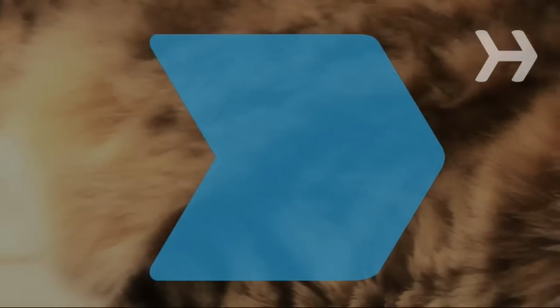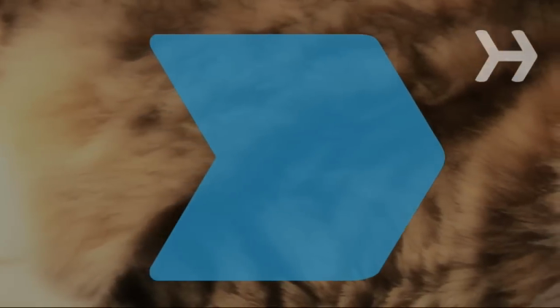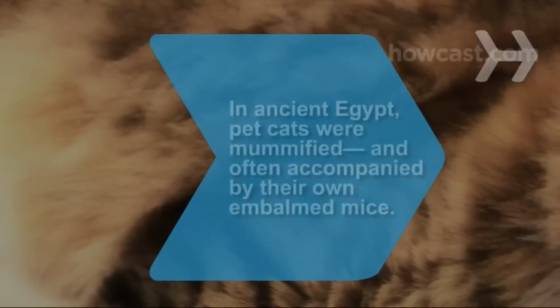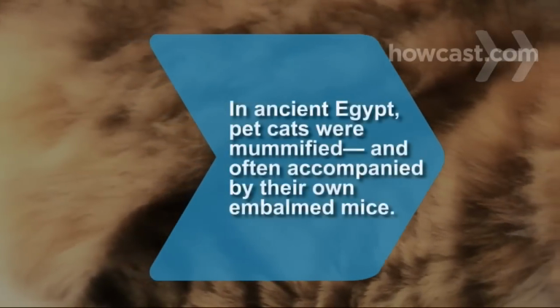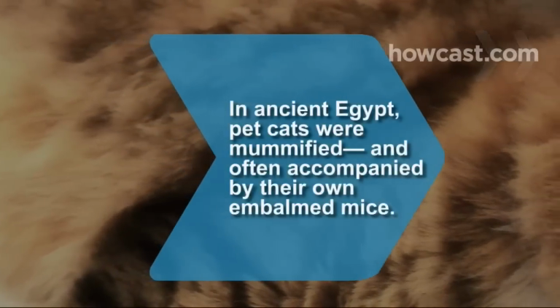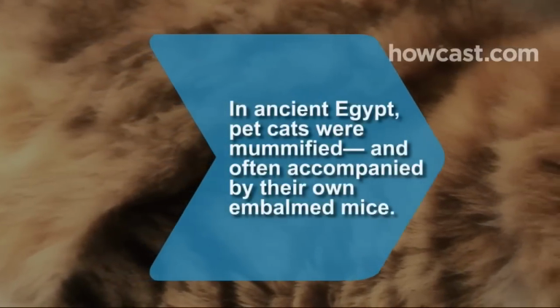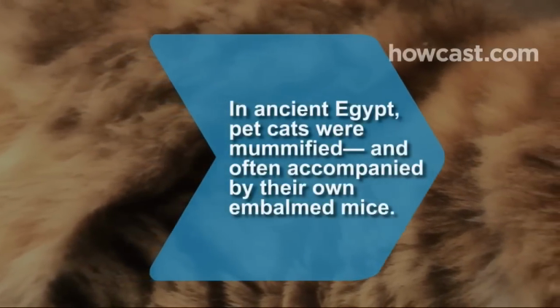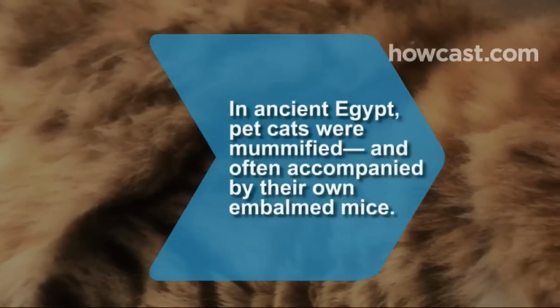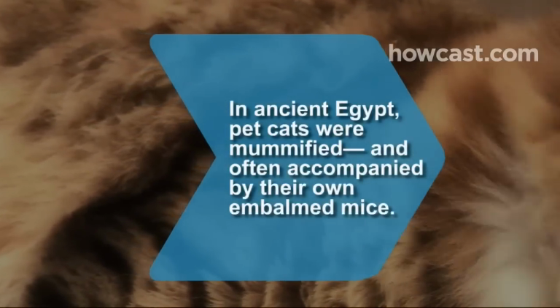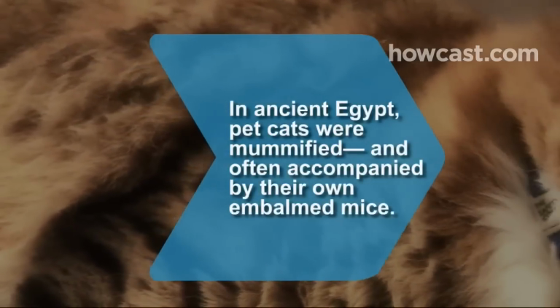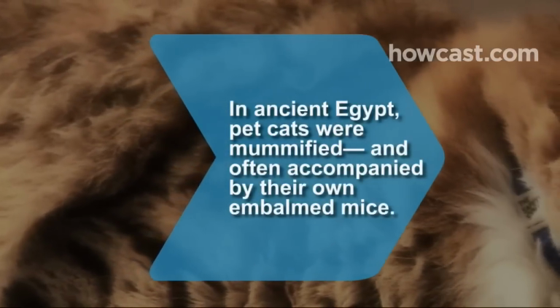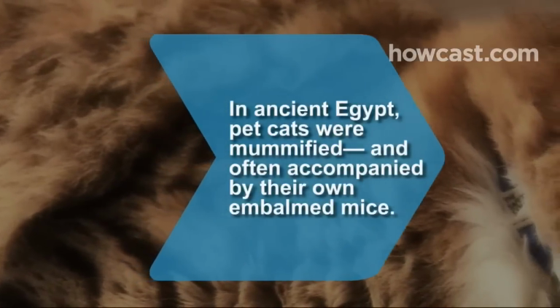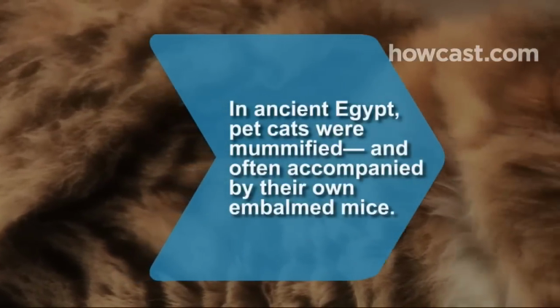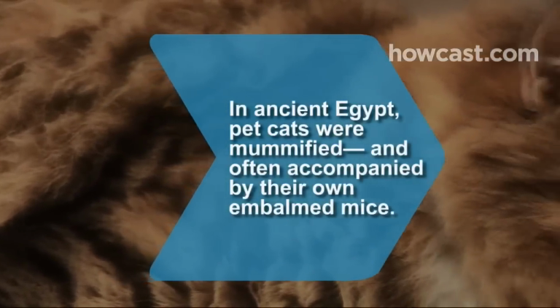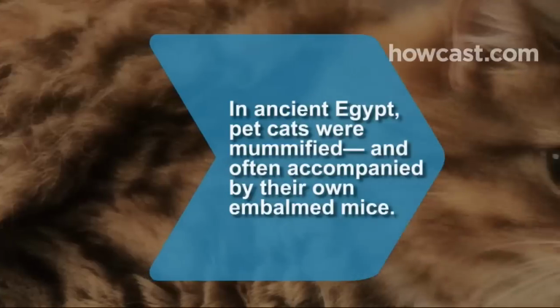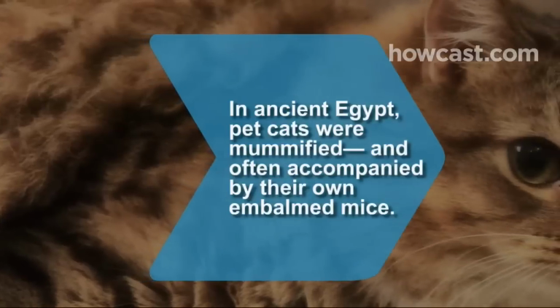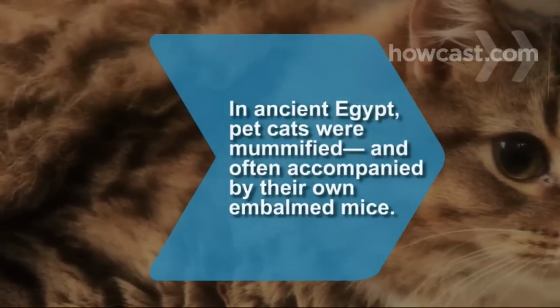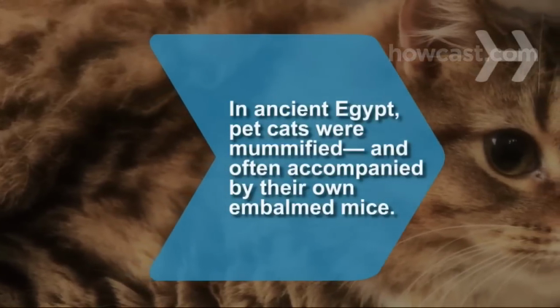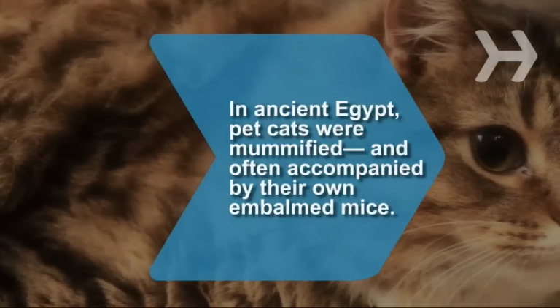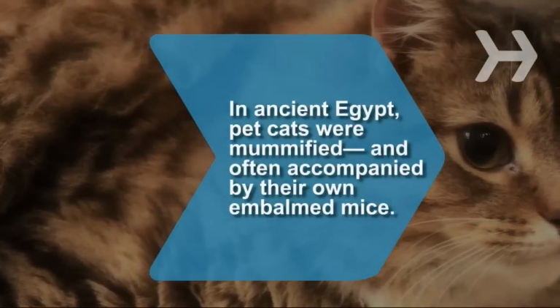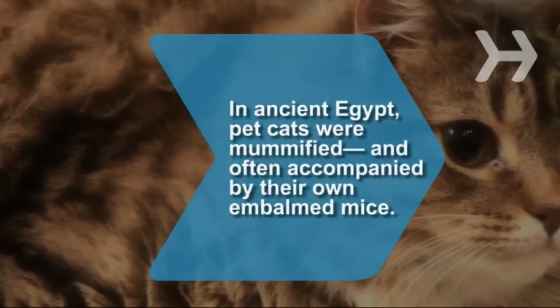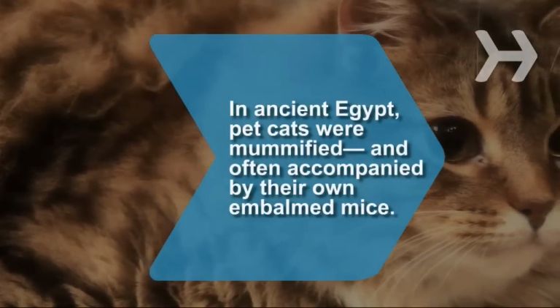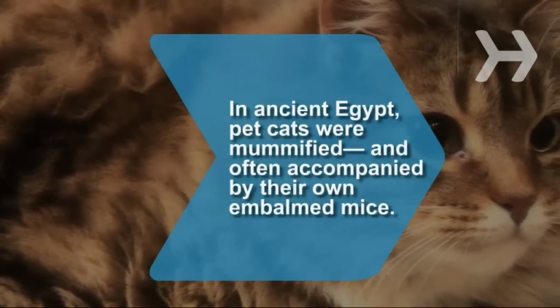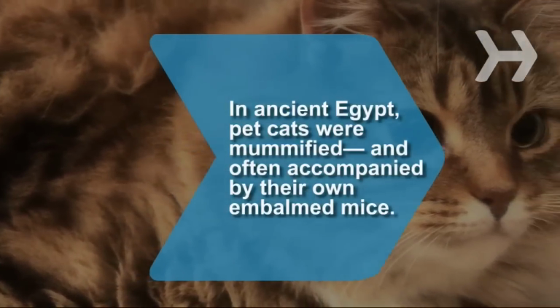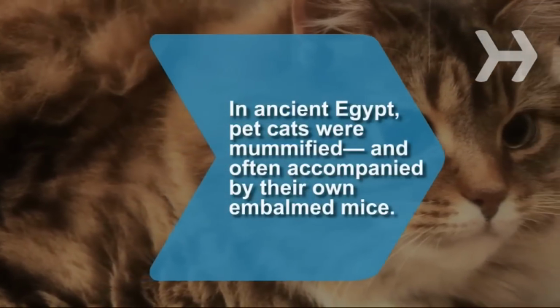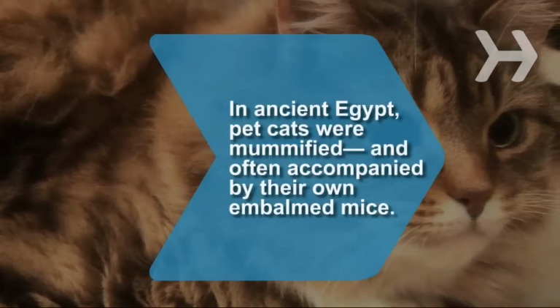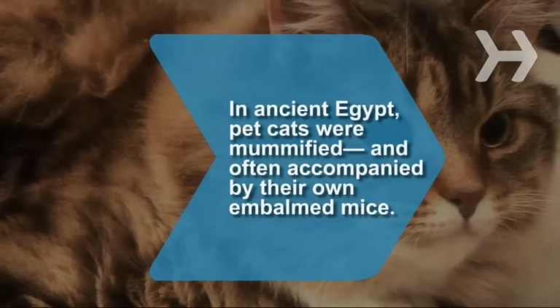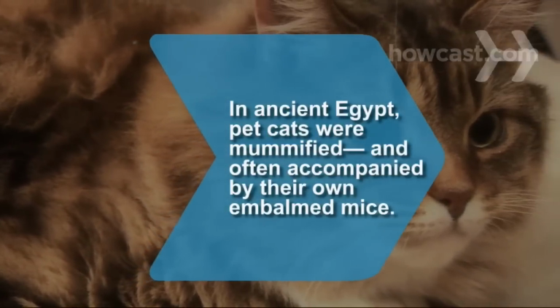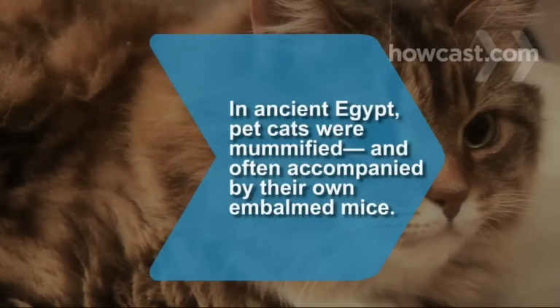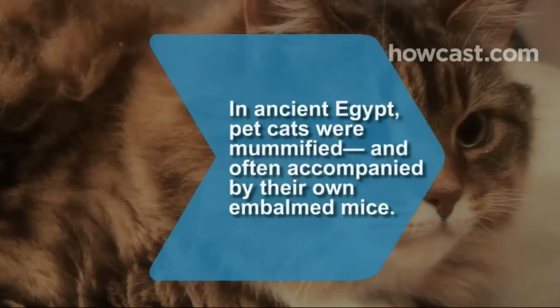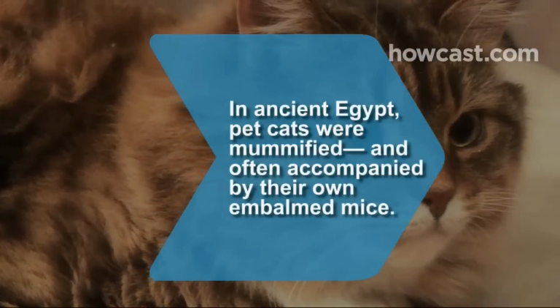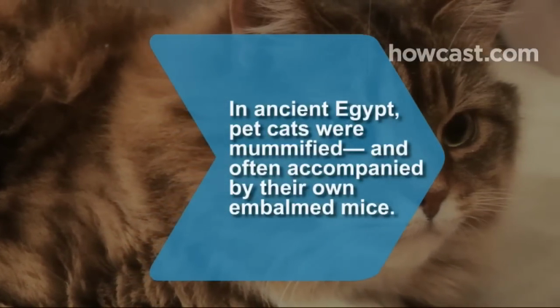Did you know? Cats were considered sacred in ancient Egypt, and many pet cats were mummified, sometimes with a handful of embalmed mice by their sides.